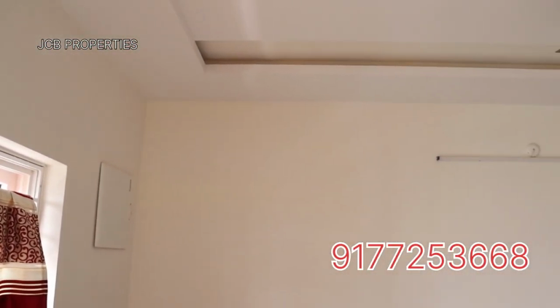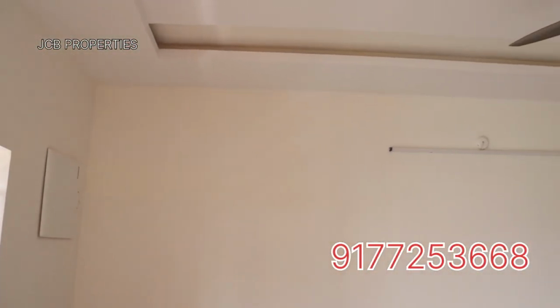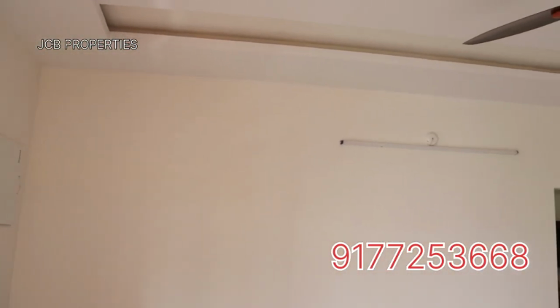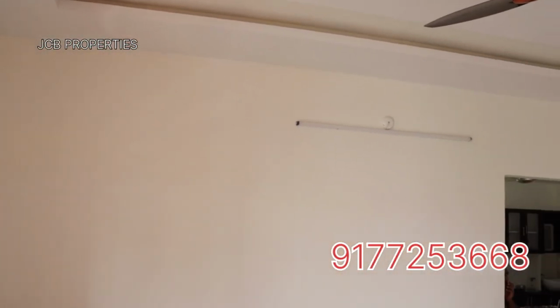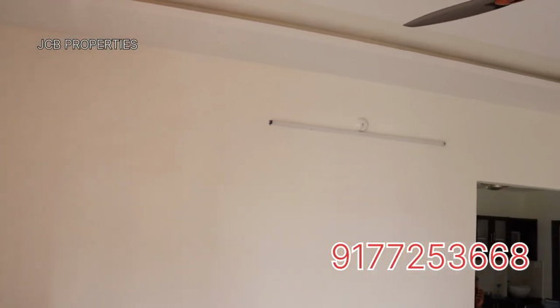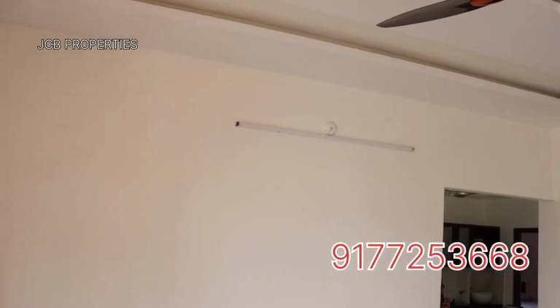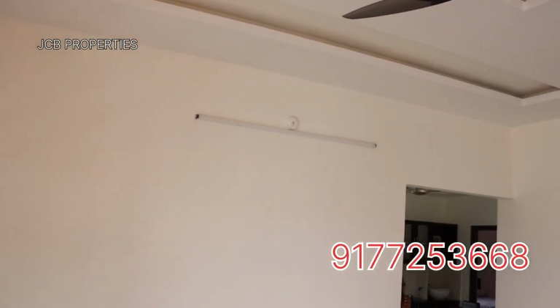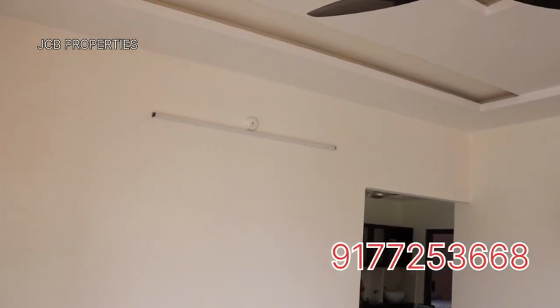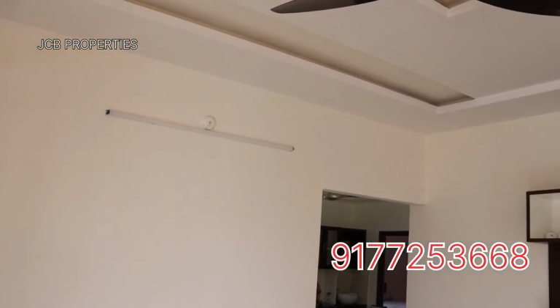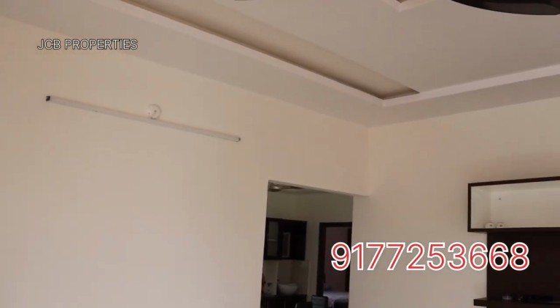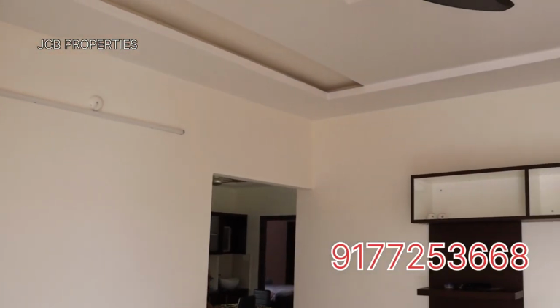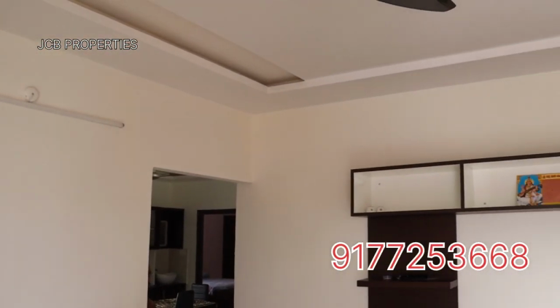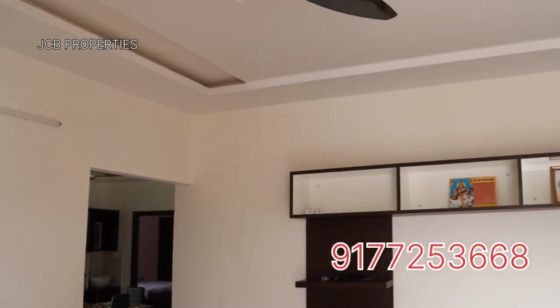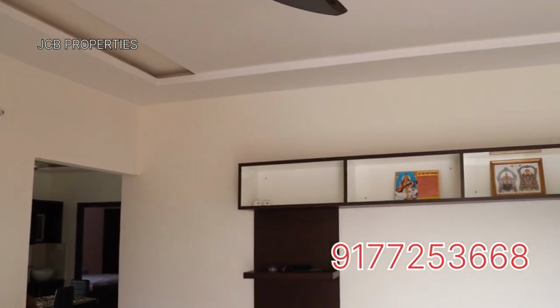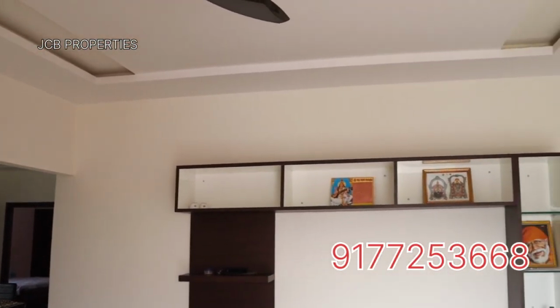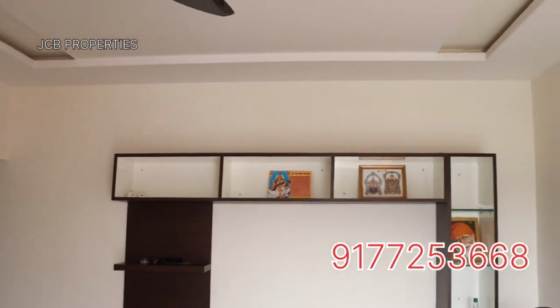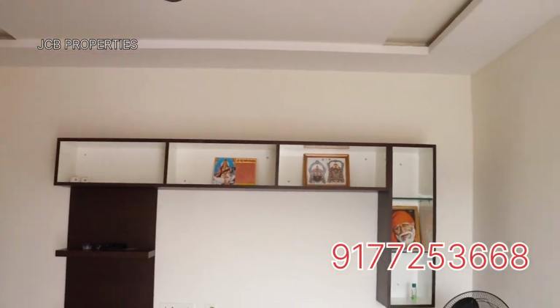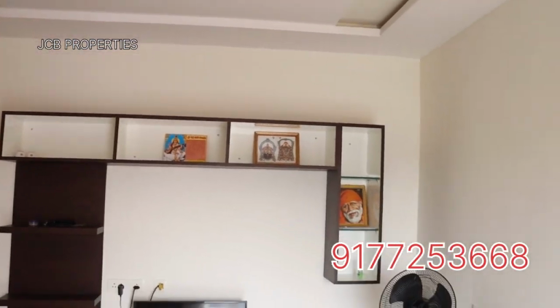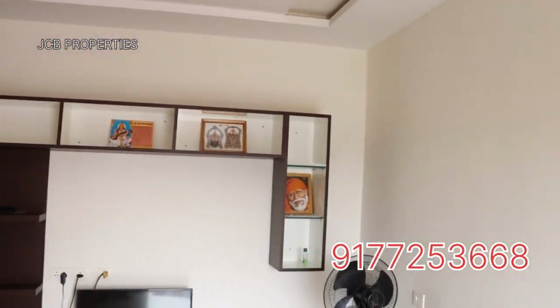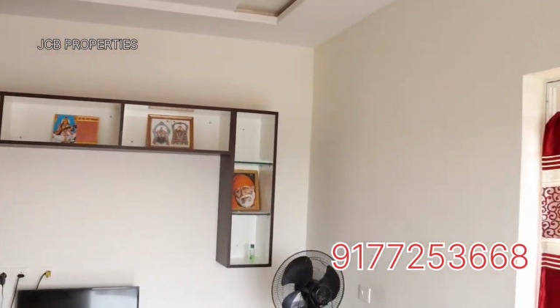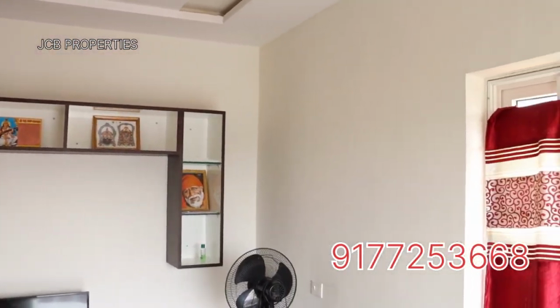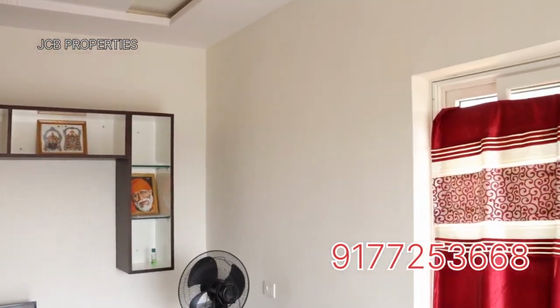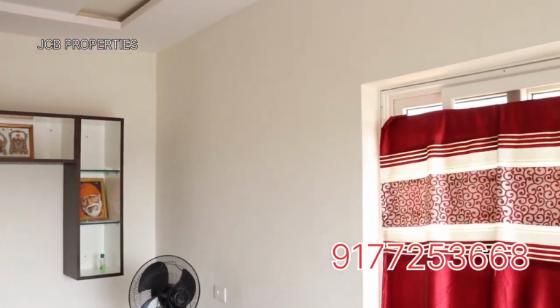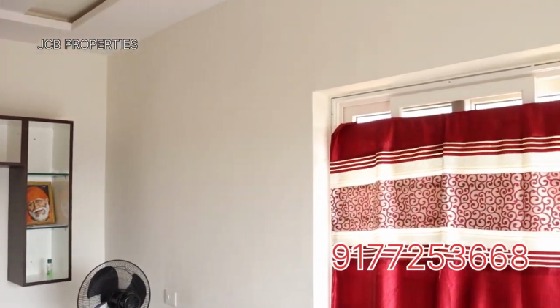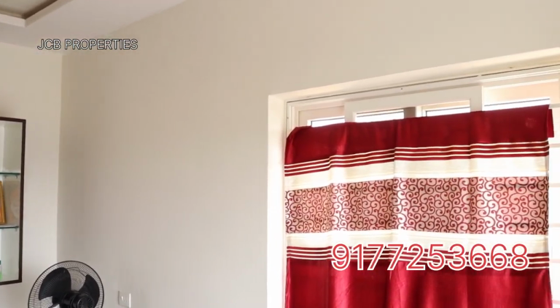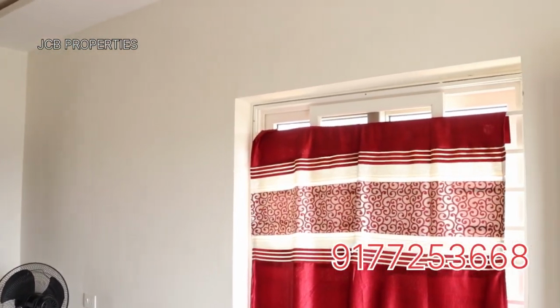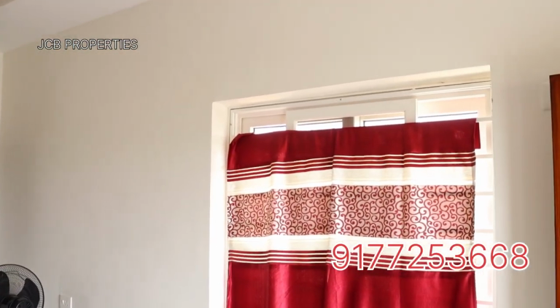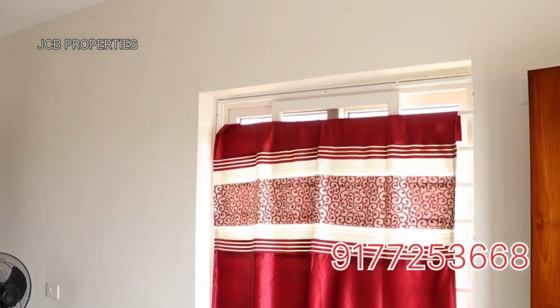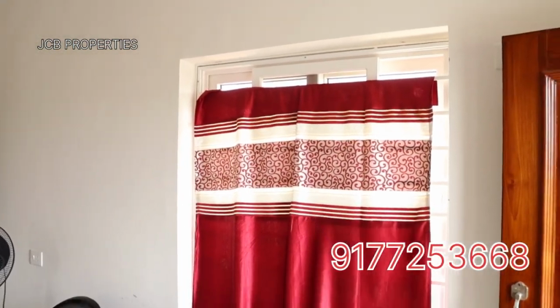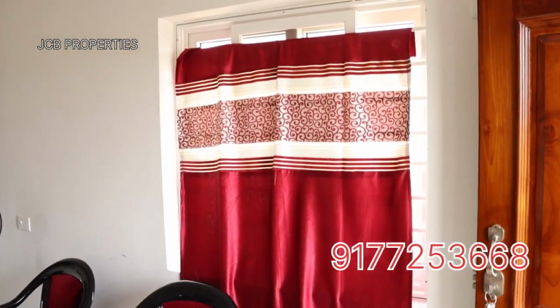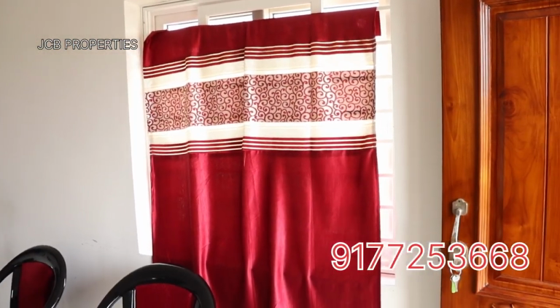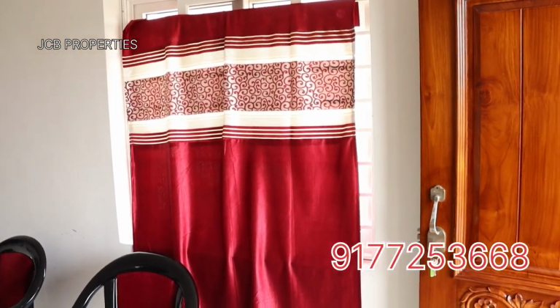I am talking about a total plinth area. This is the triple bedroom flat on the 5th floor. Our common parking is available.